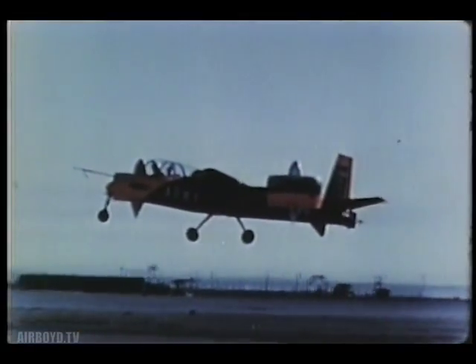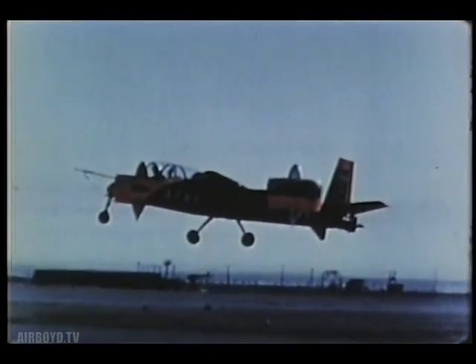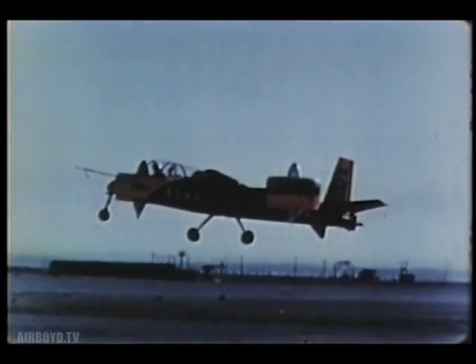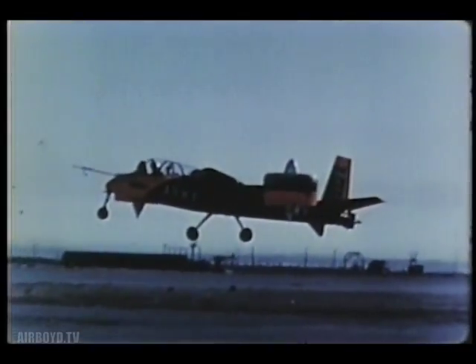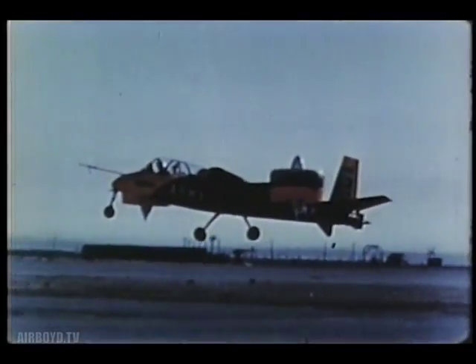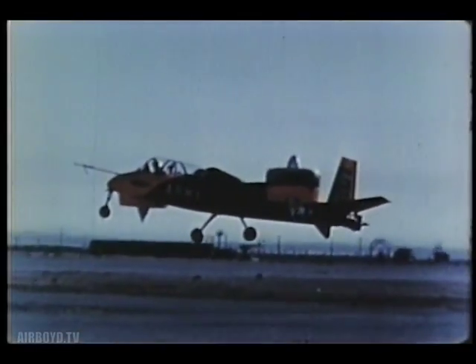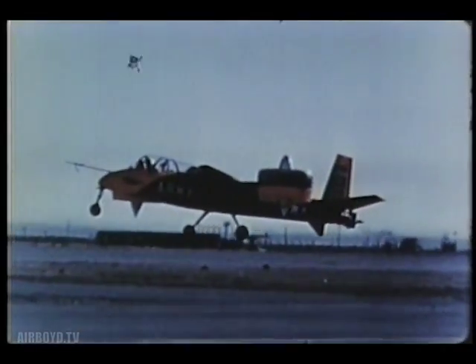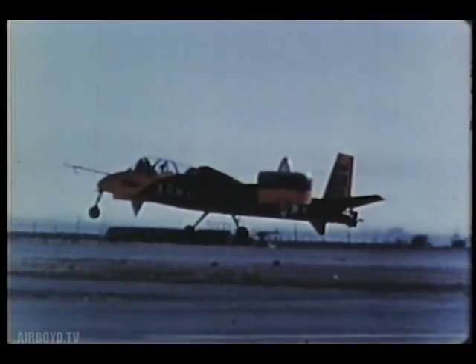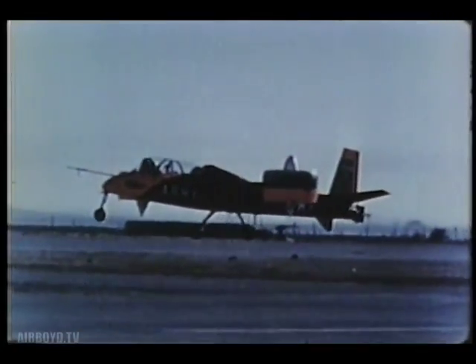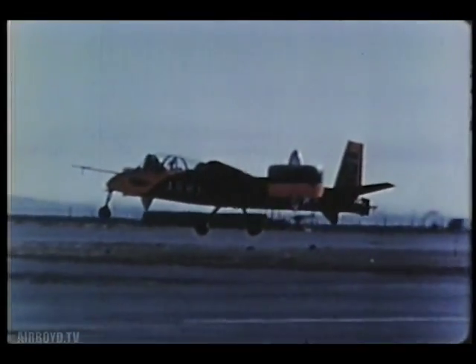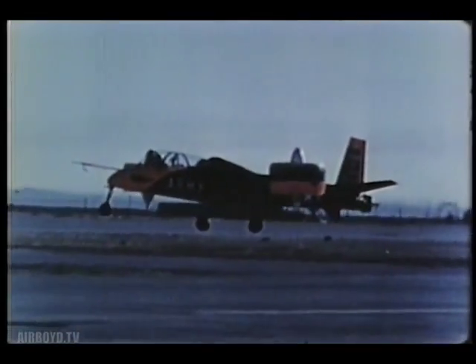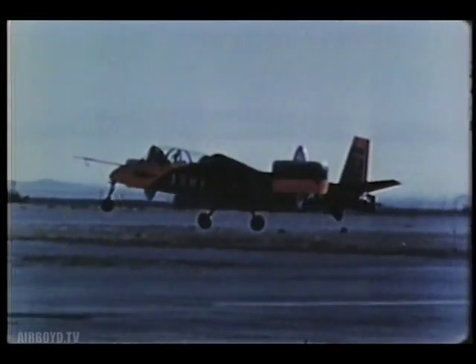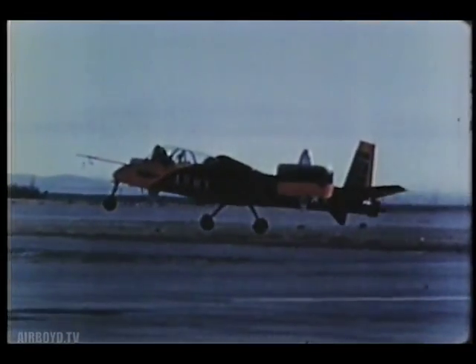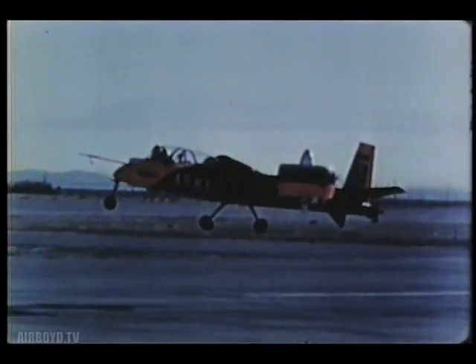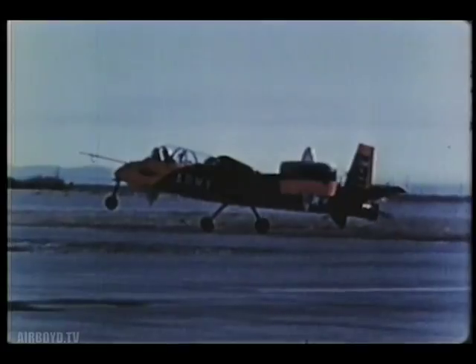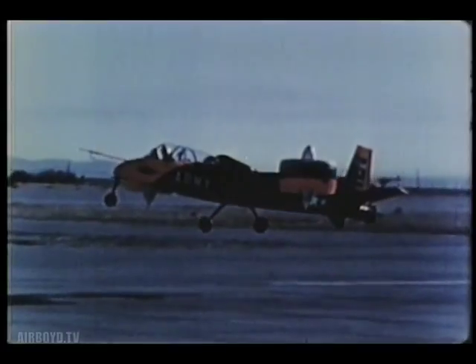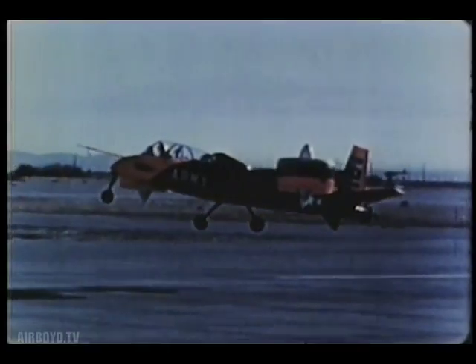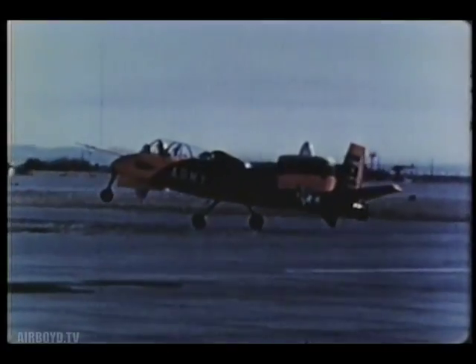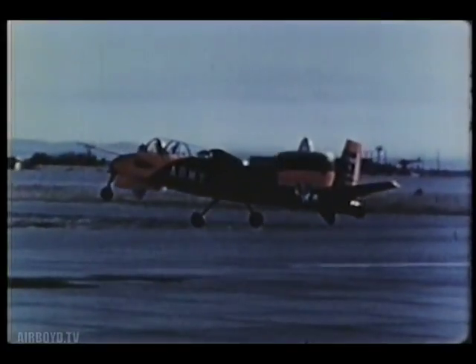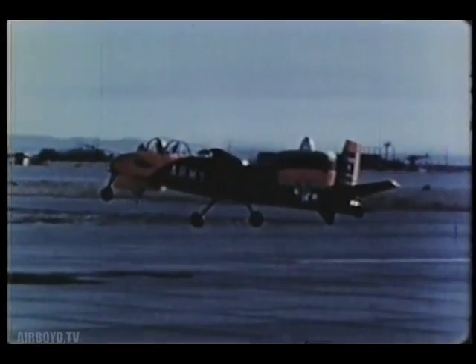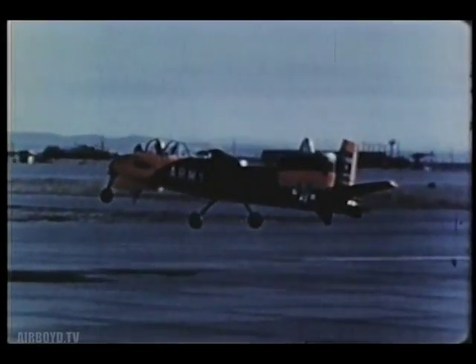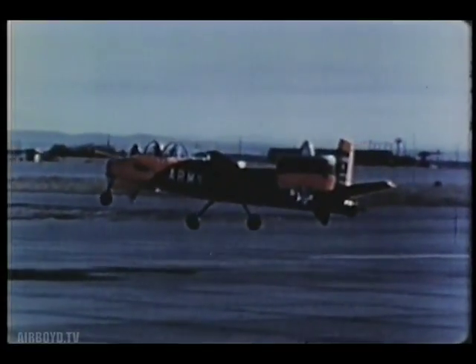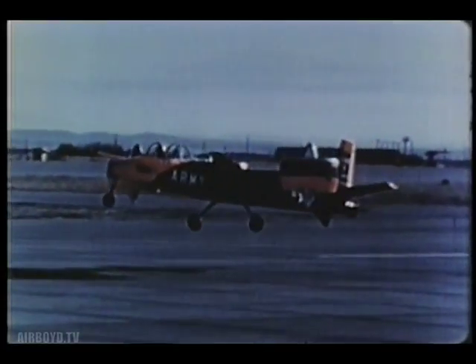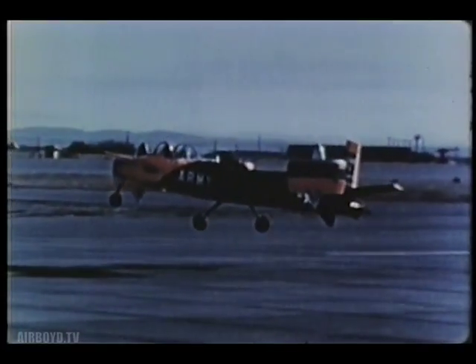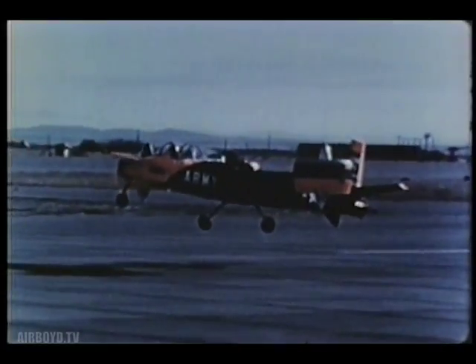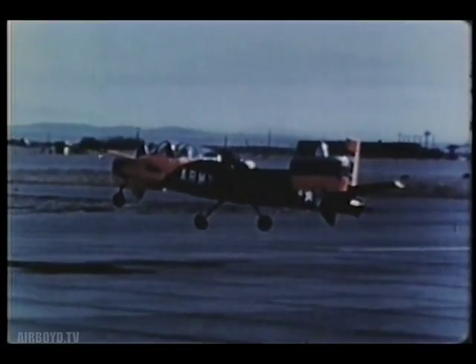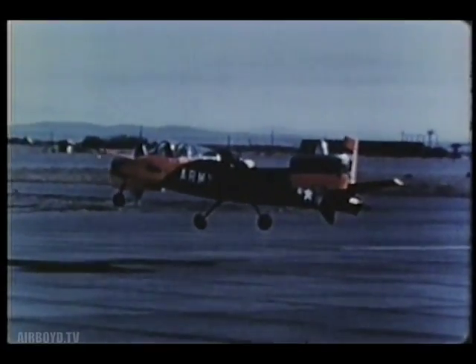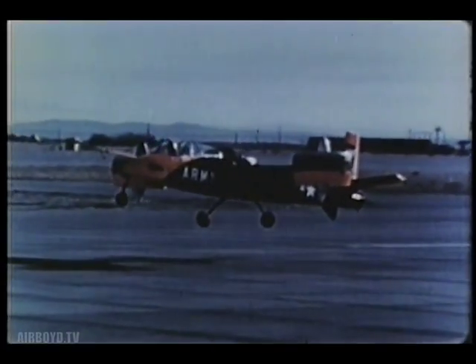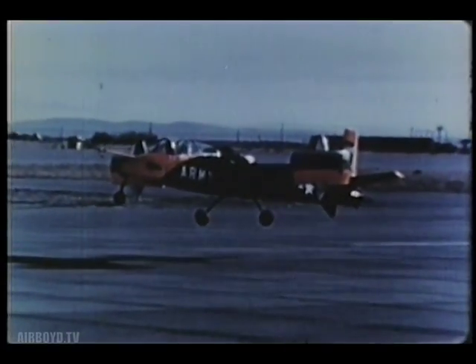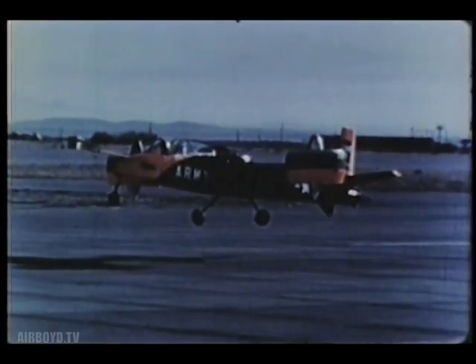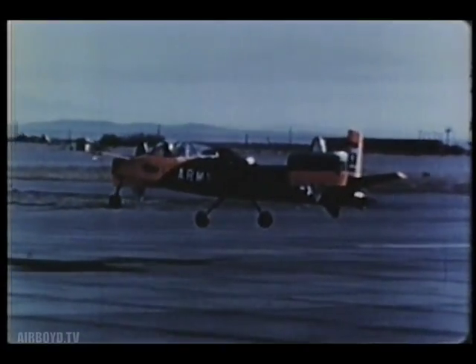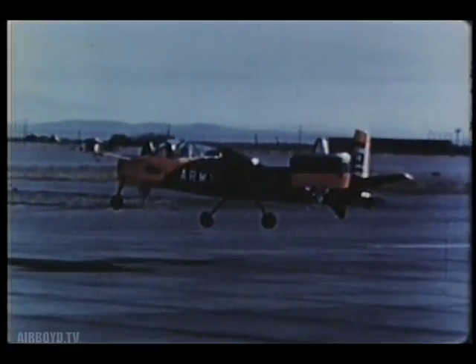The Doak has proved its ability to hover in flight. Ducted fans have been found to be more efficient than other lifting propellers.